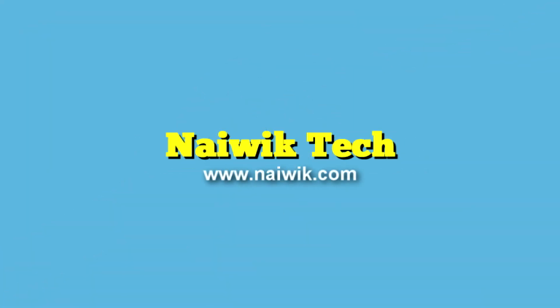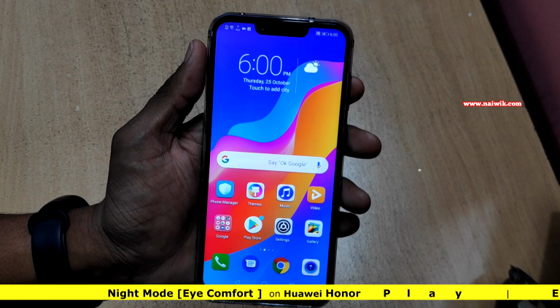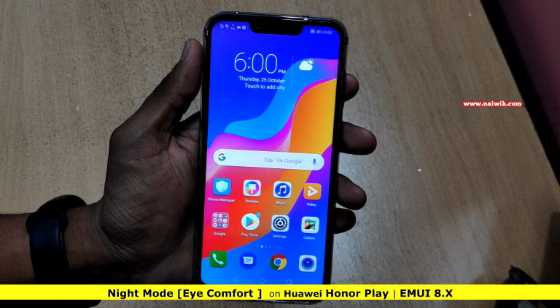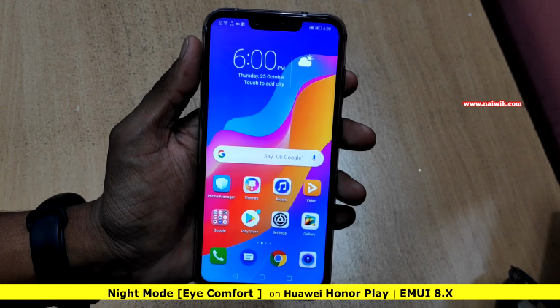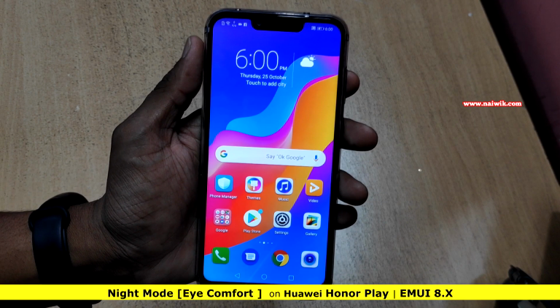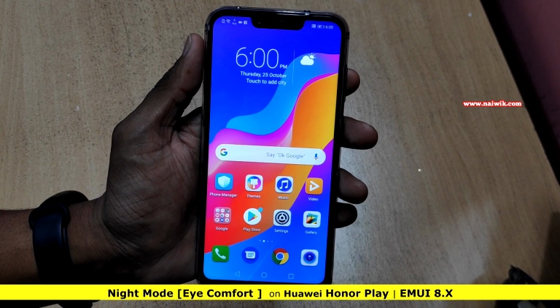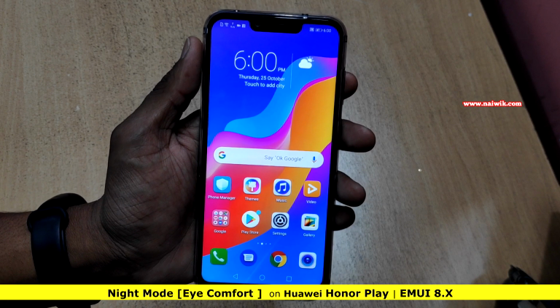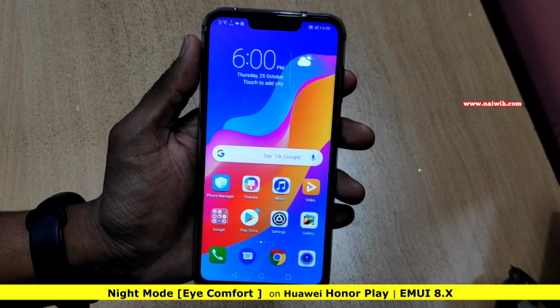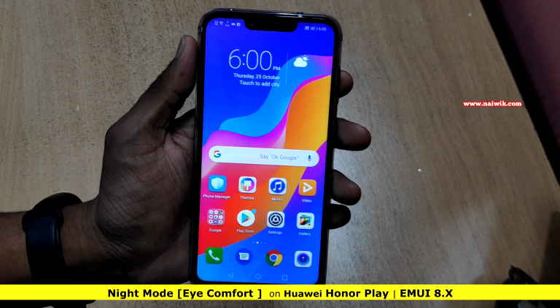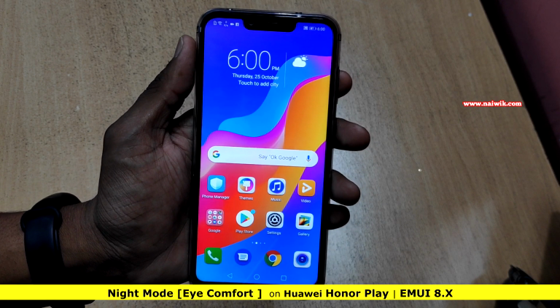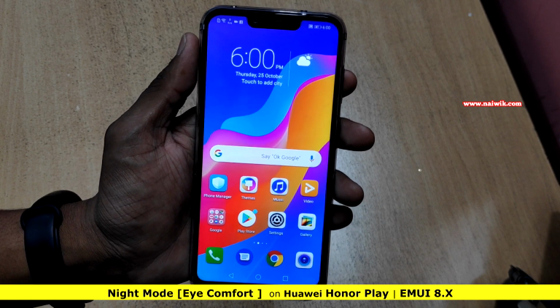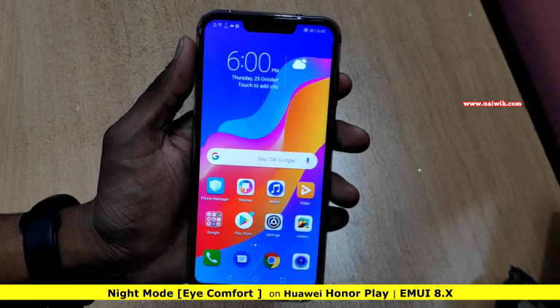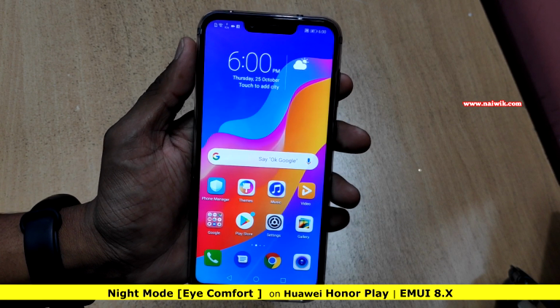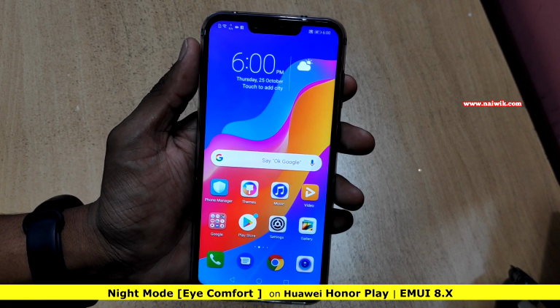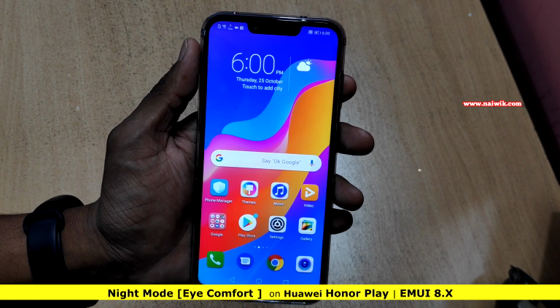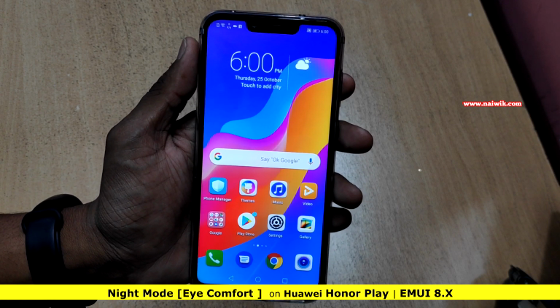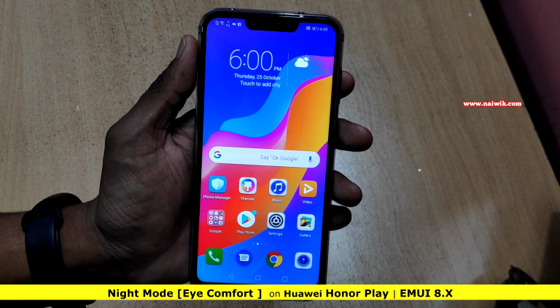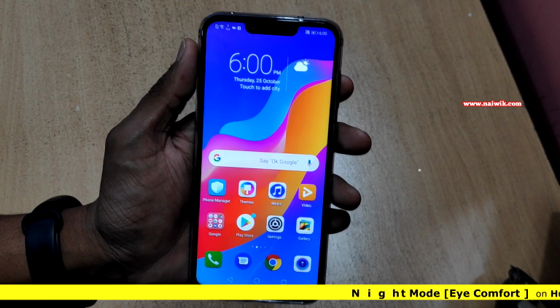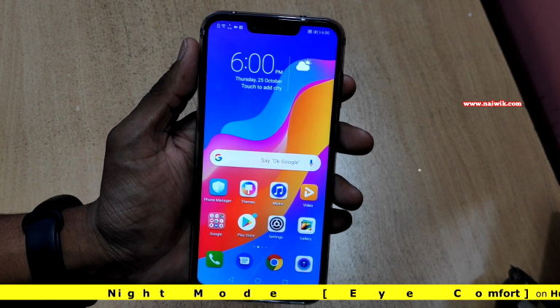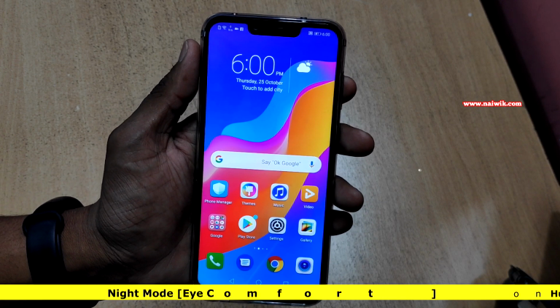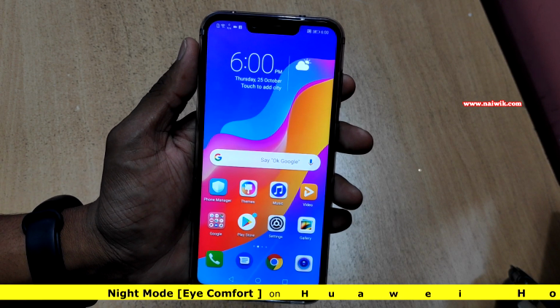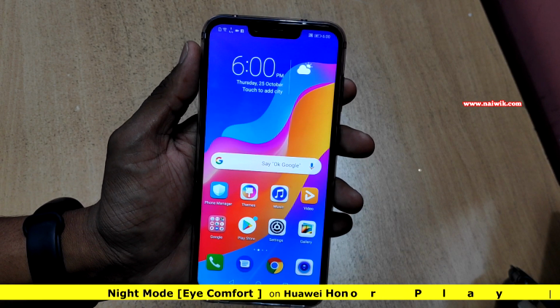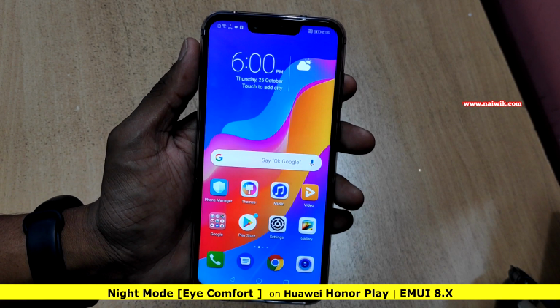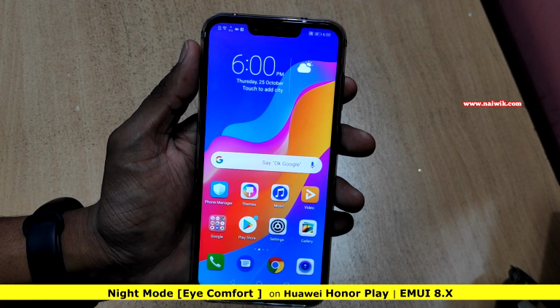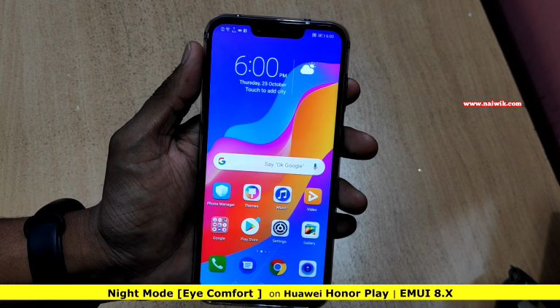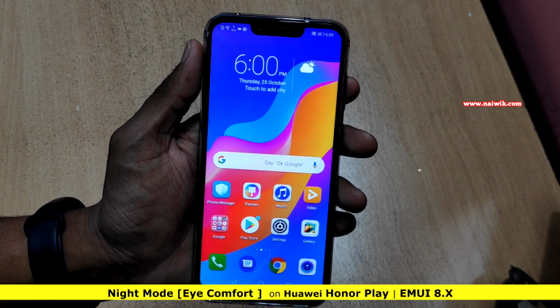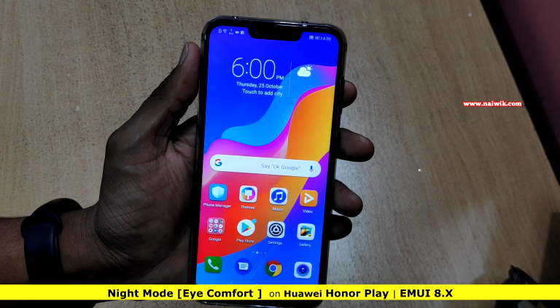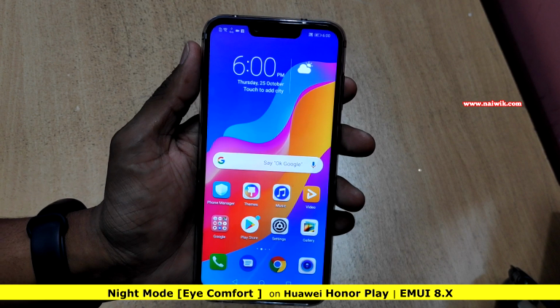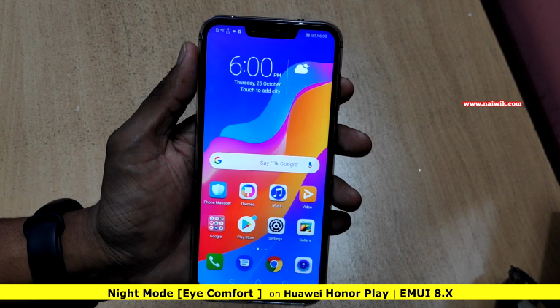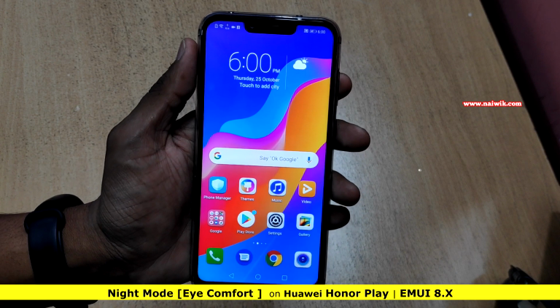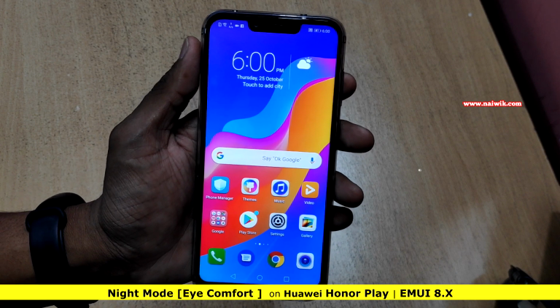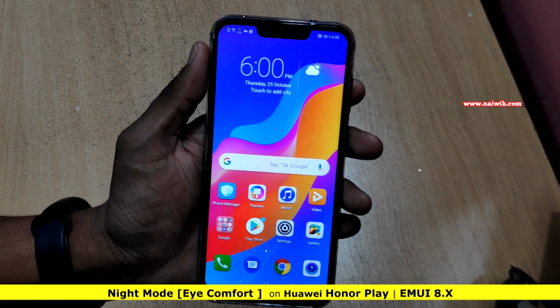Hi friends, in this video I am going to show you how to enable night mode on Honor phones running on EMUI. Here is my Honor Play.